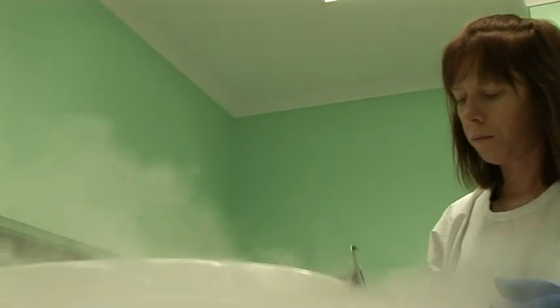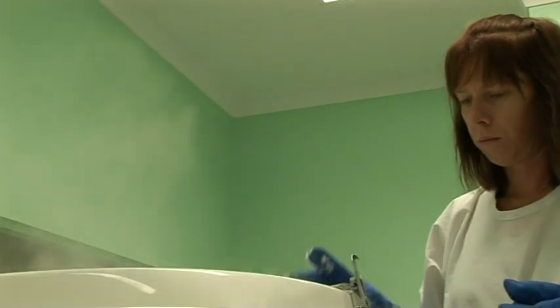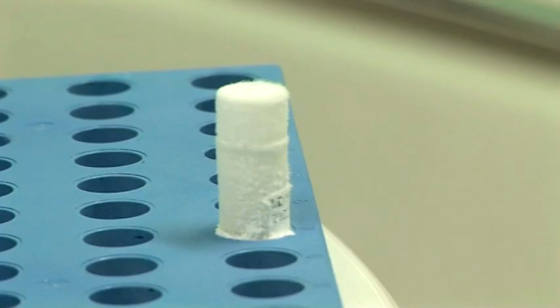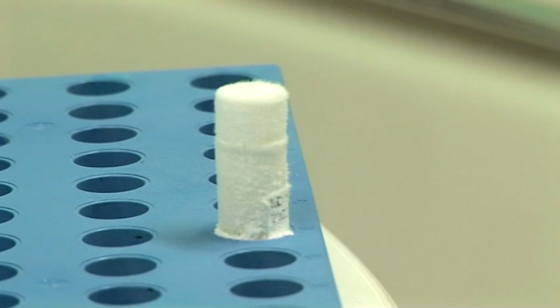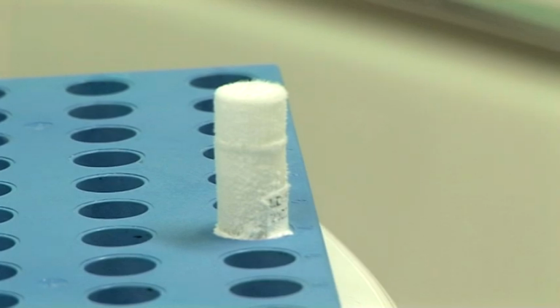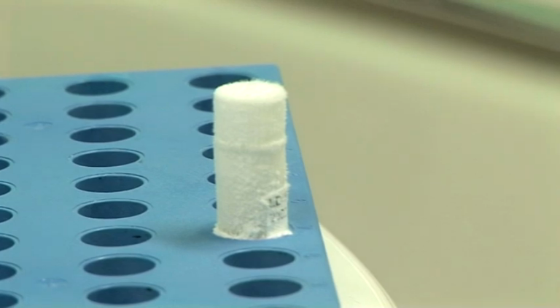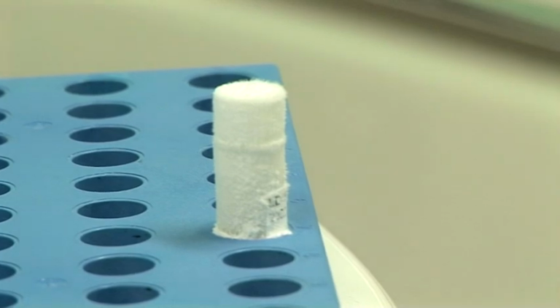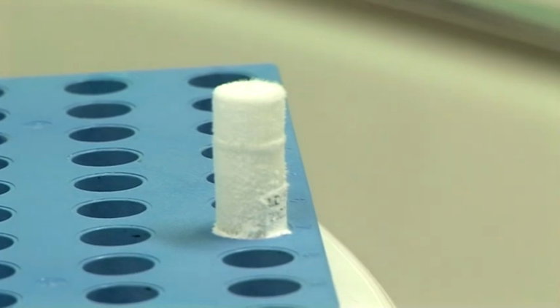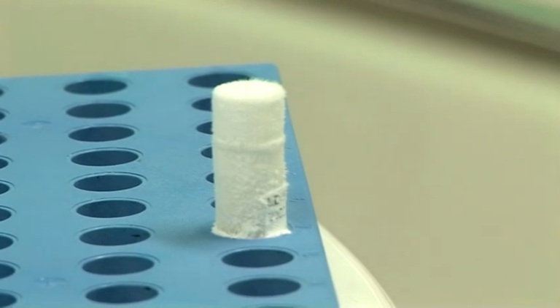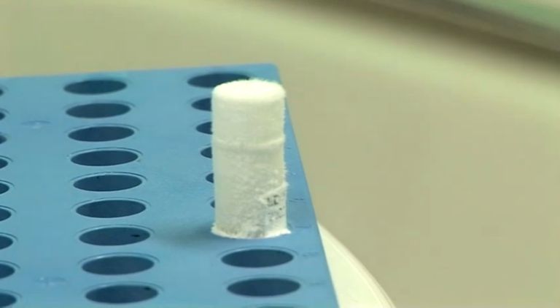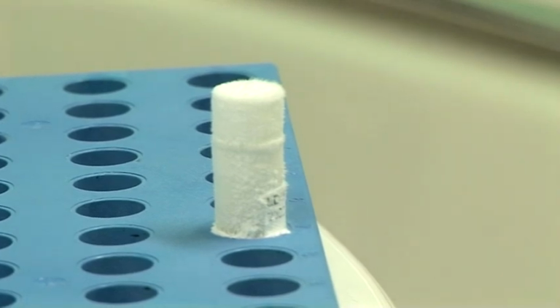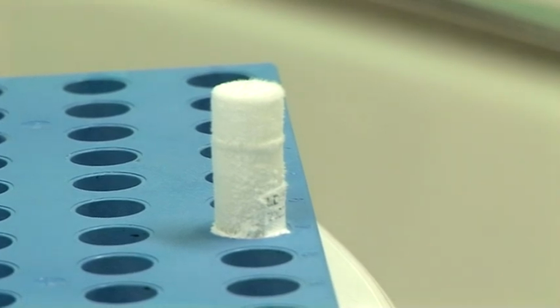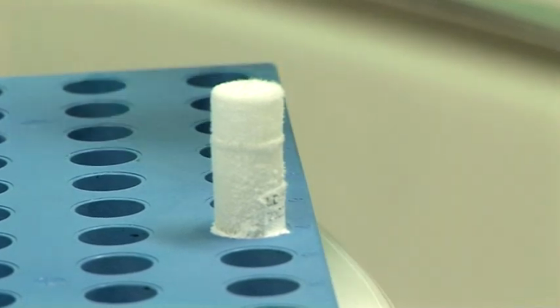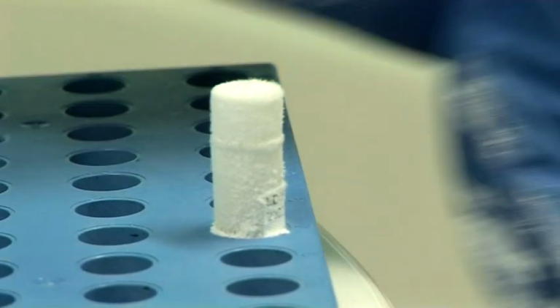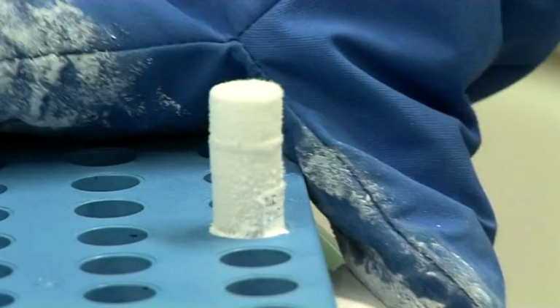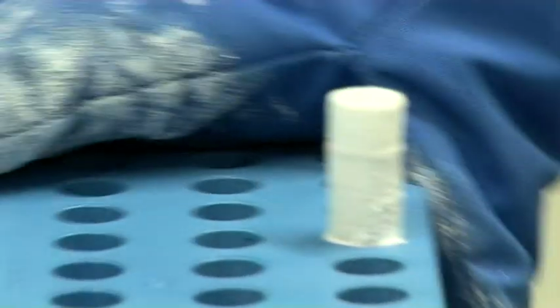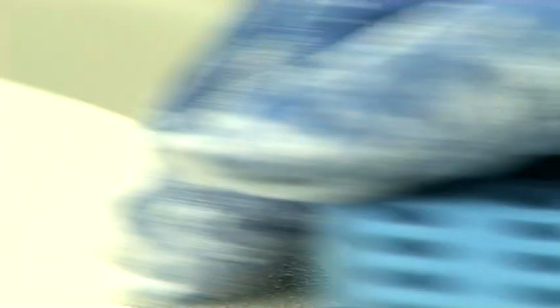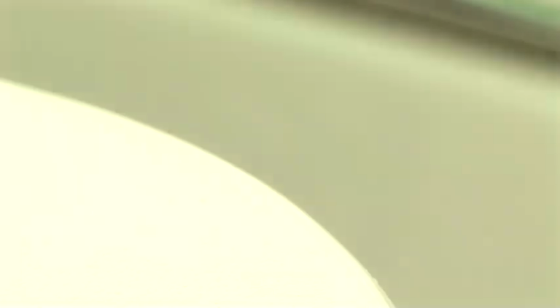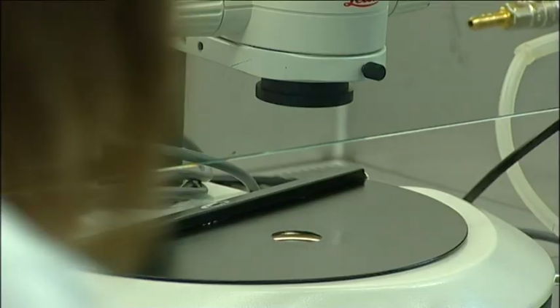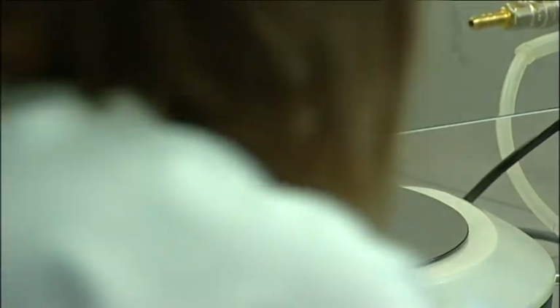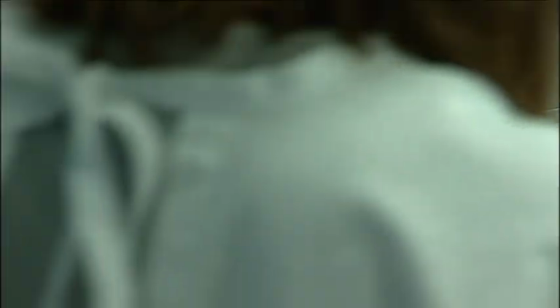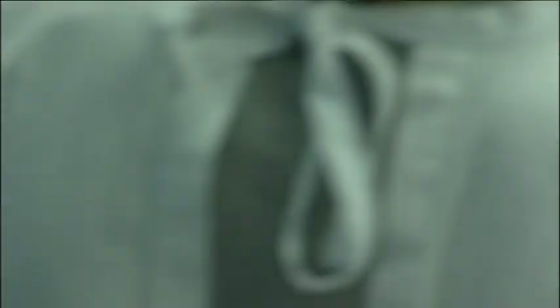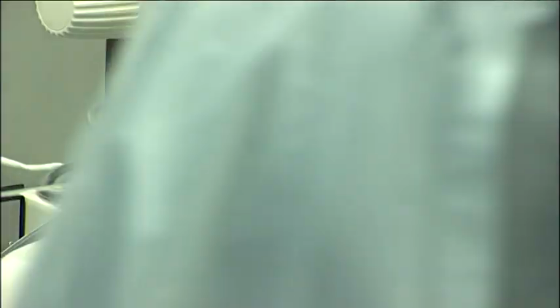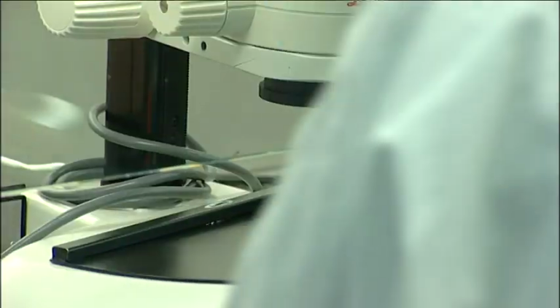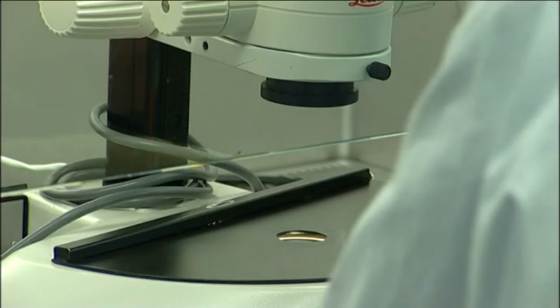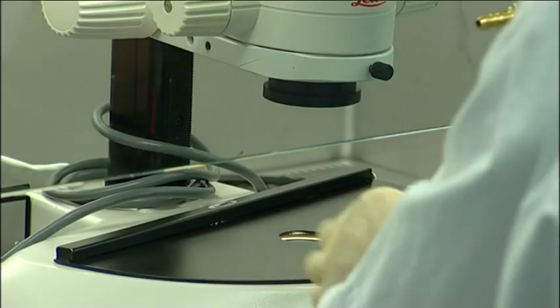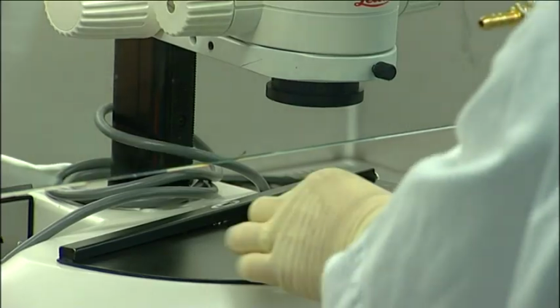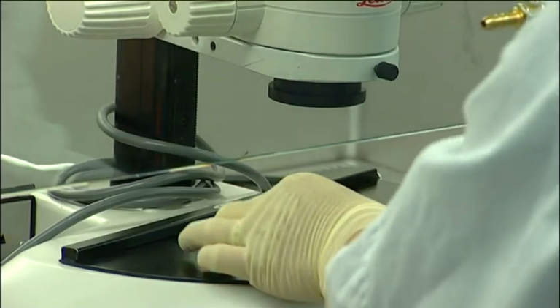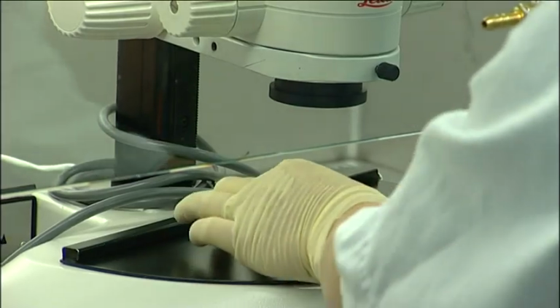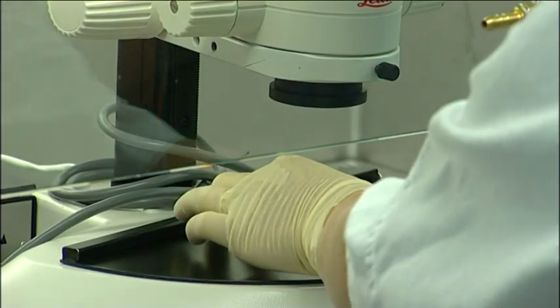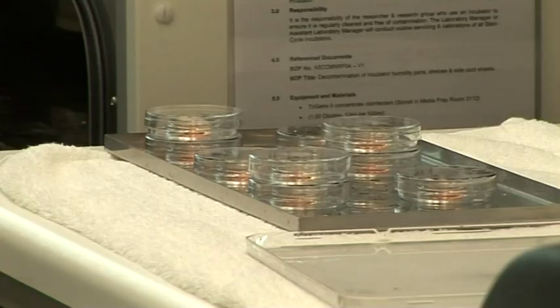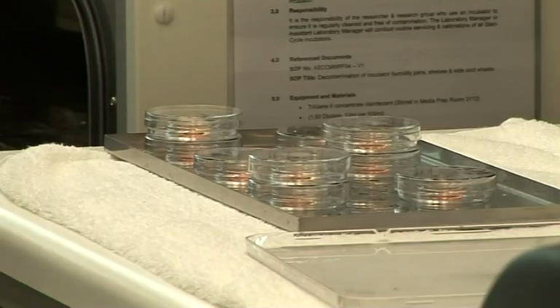Another unique characteristic of embryonic stem cells is their ability to become any cell type in the body, a process known as differentiation.